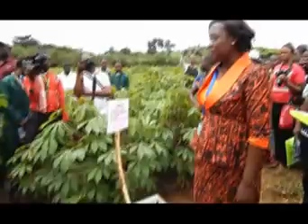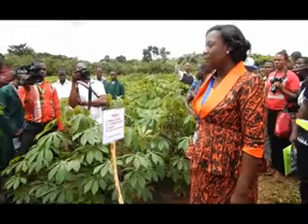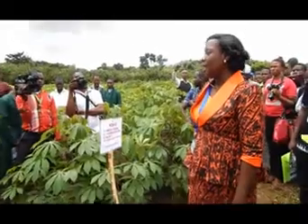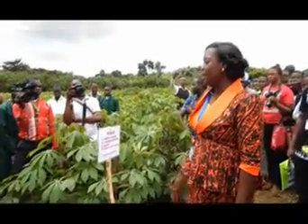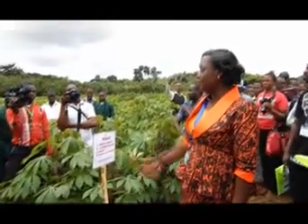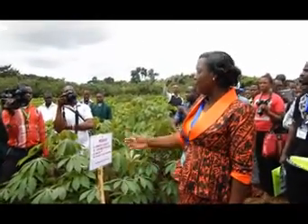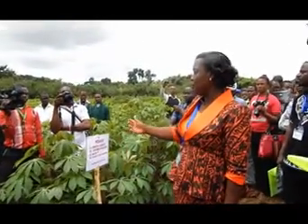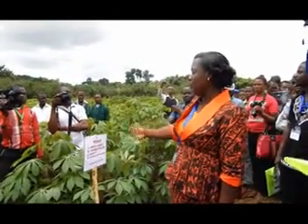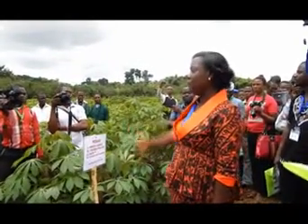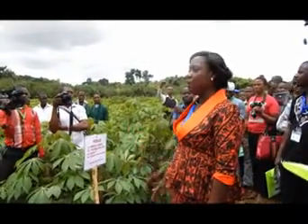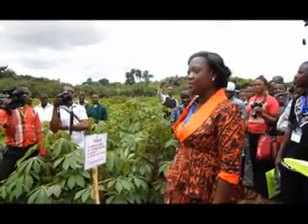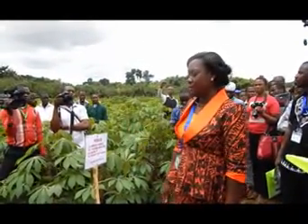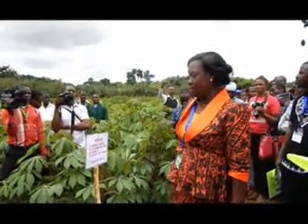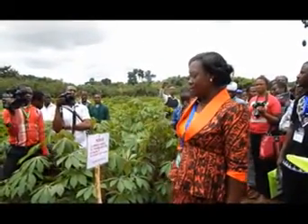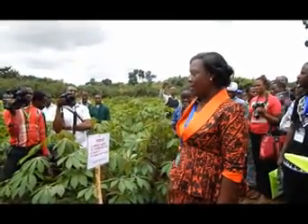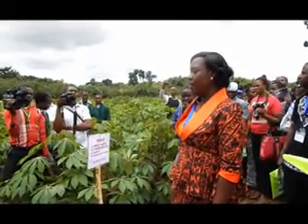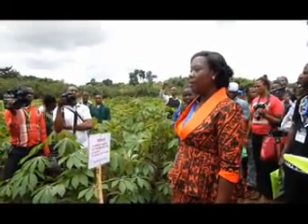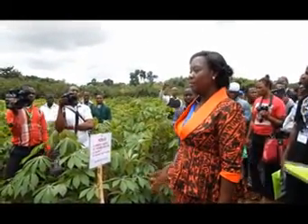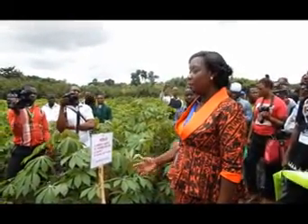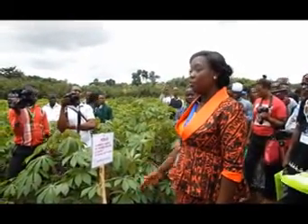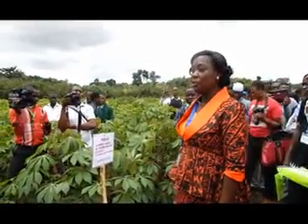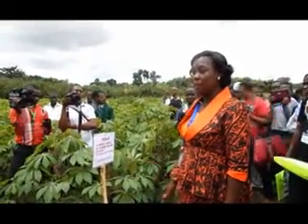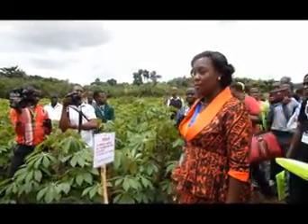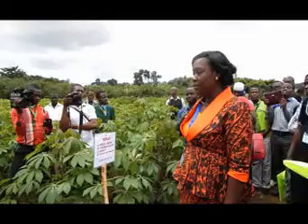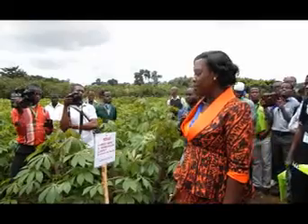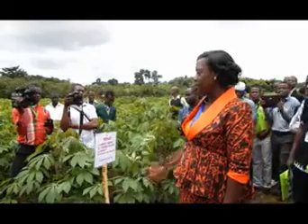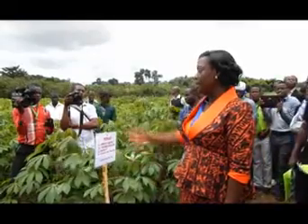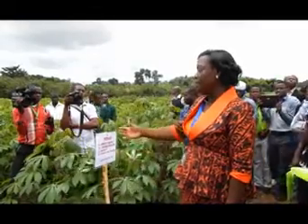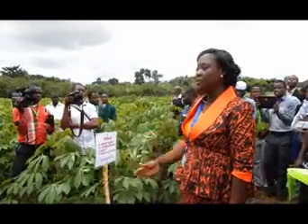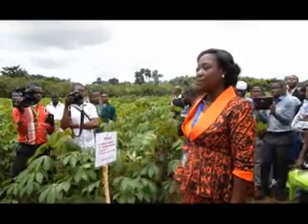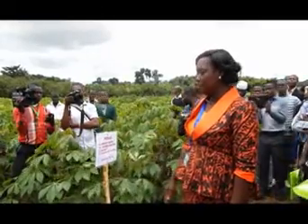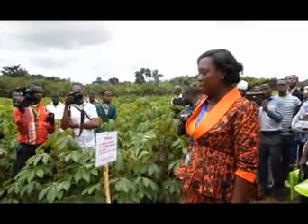This happened to be the first demonstration farm. It was established in May.